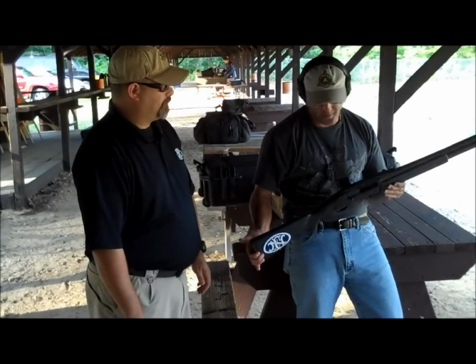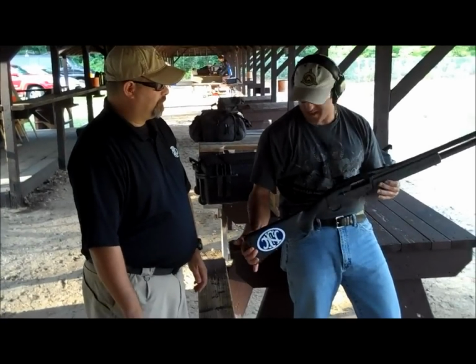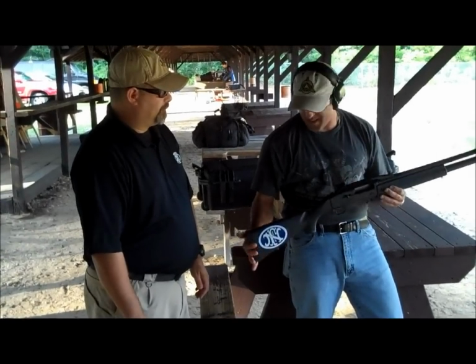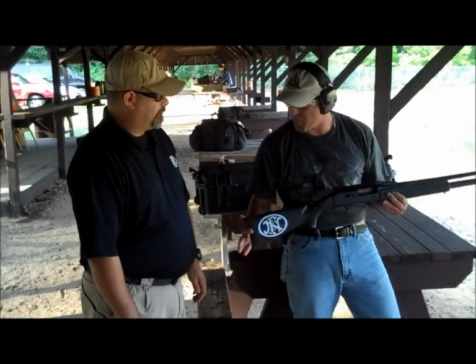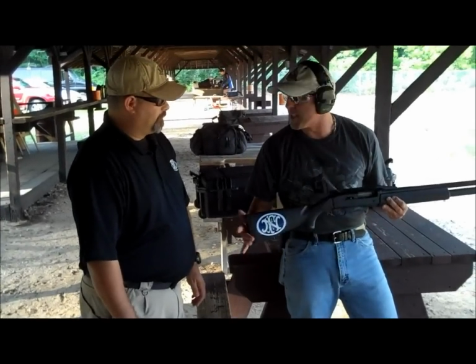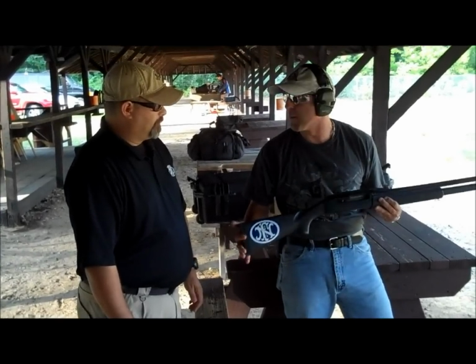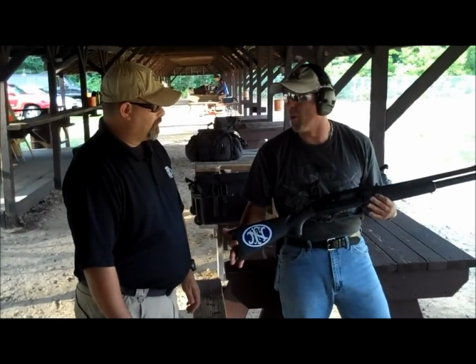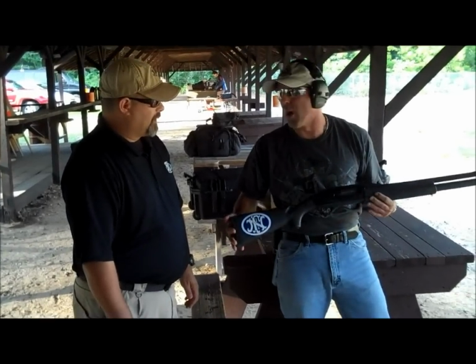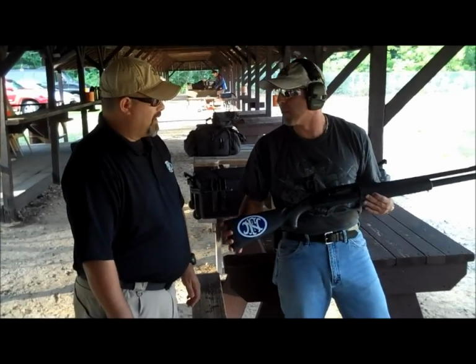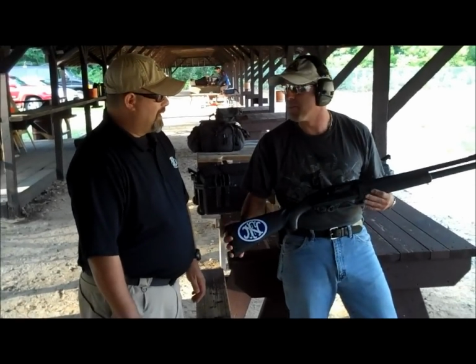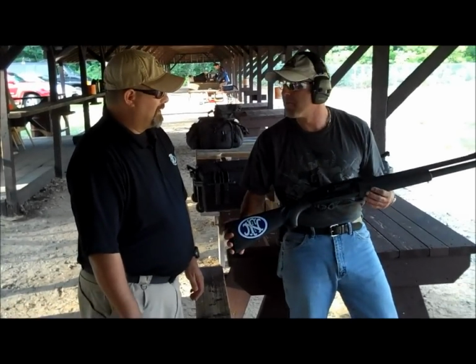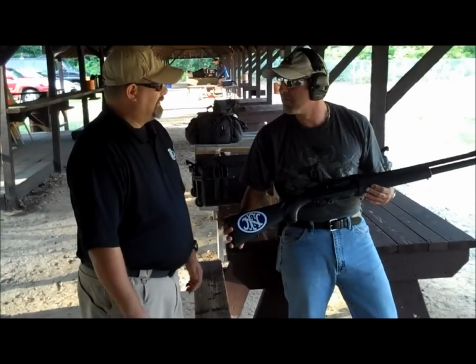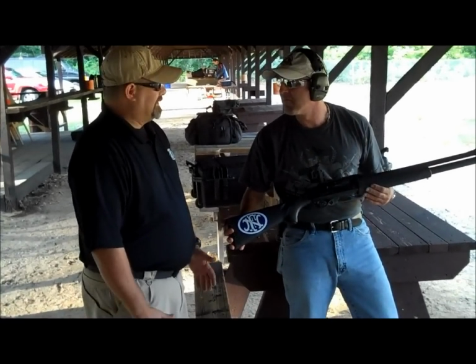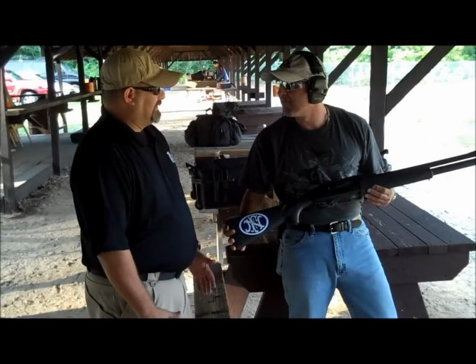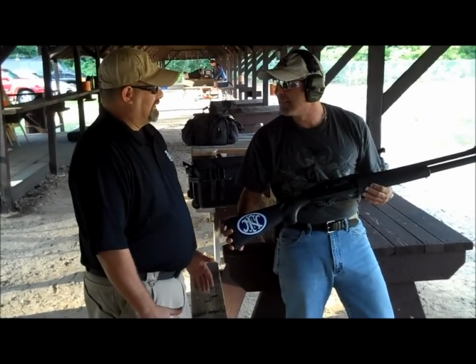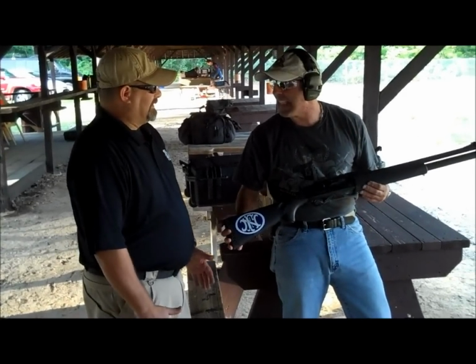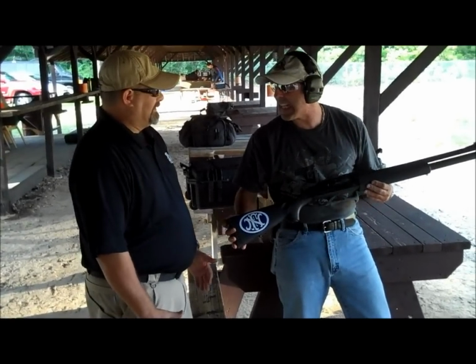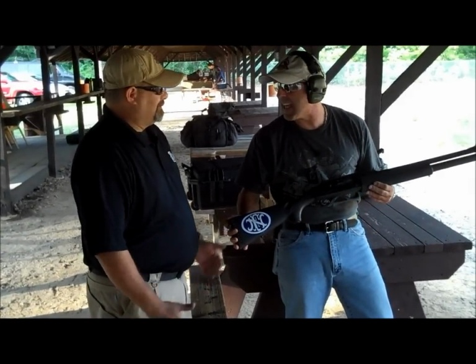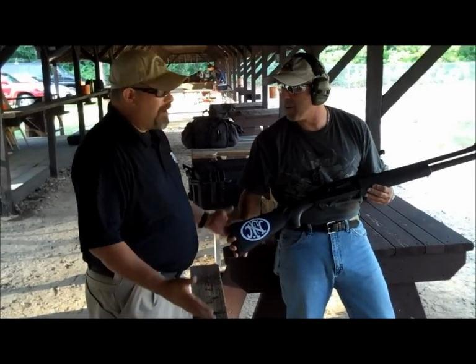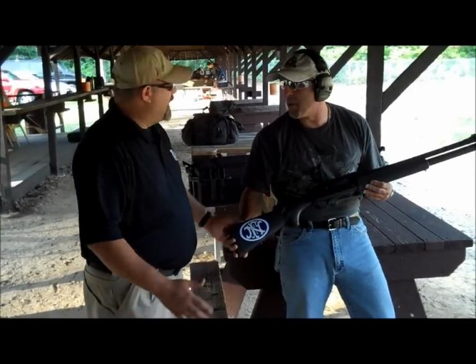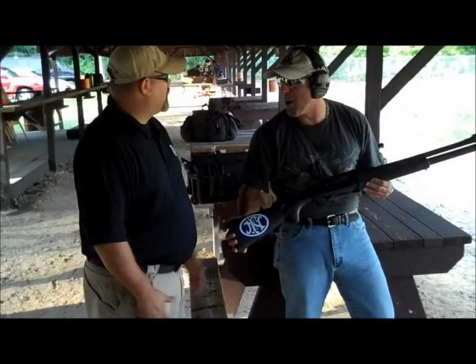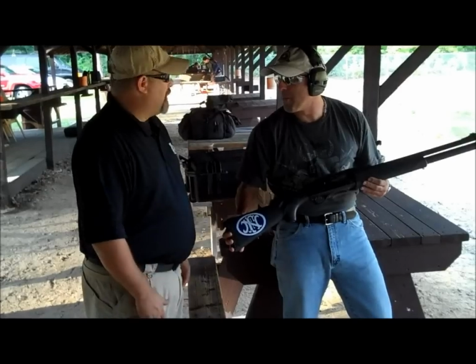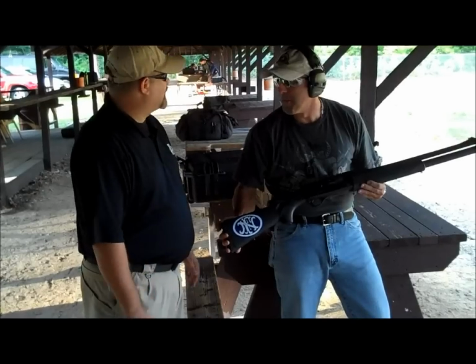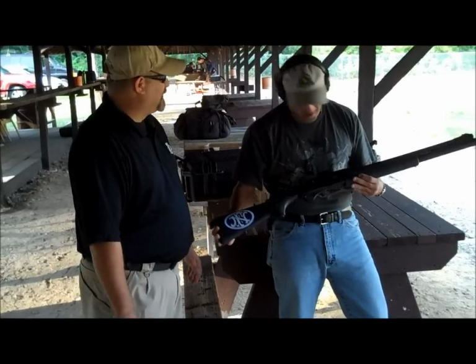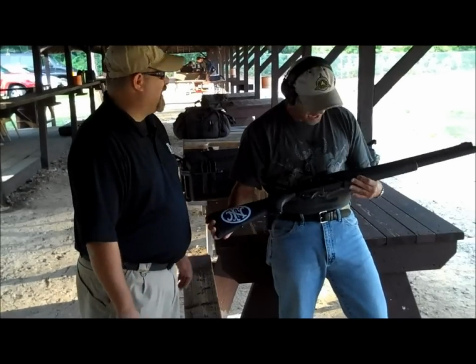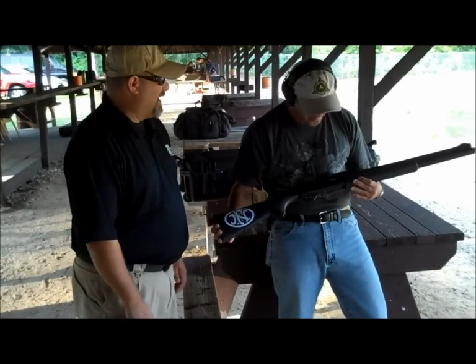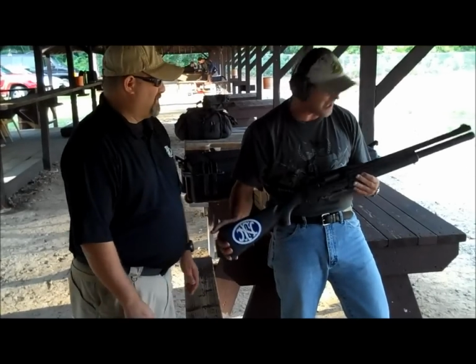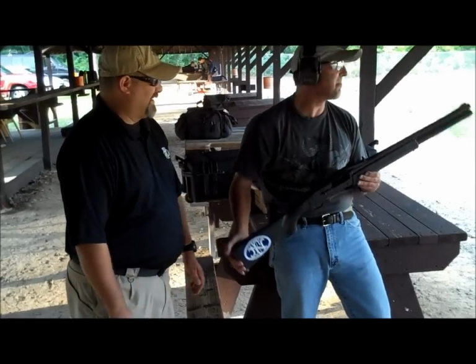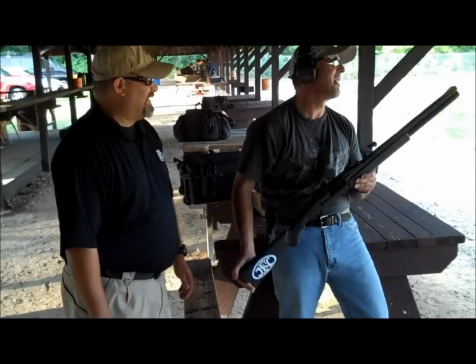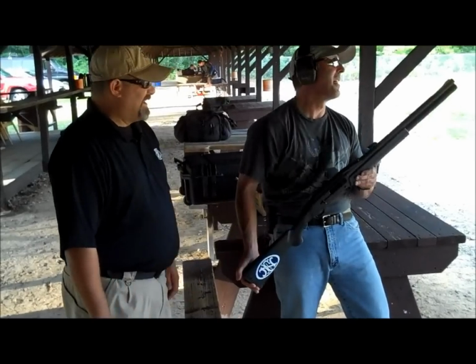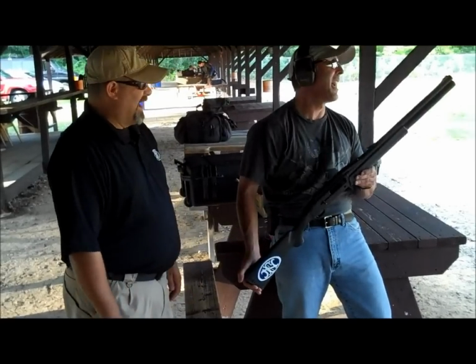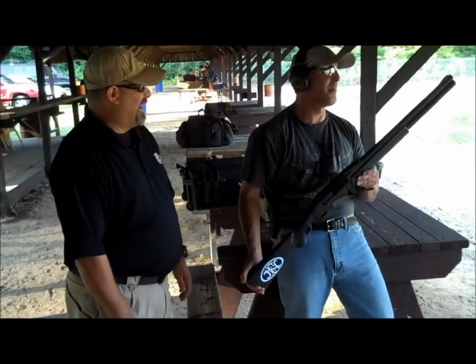What does this thing retail for, roughly? A lot of bucks. Yeah, a lot of bucks. Beautiful.